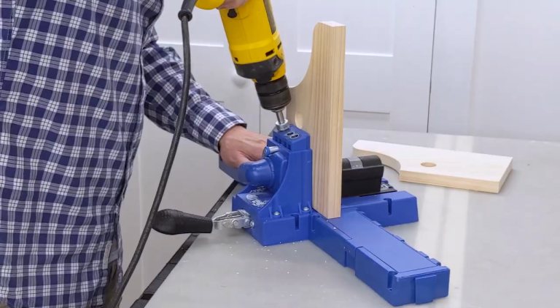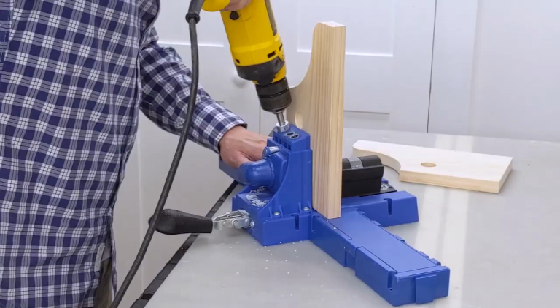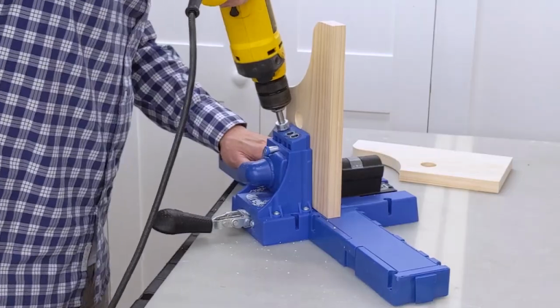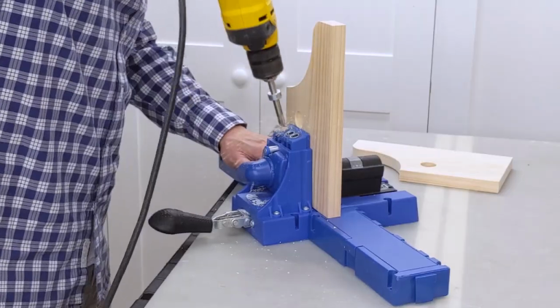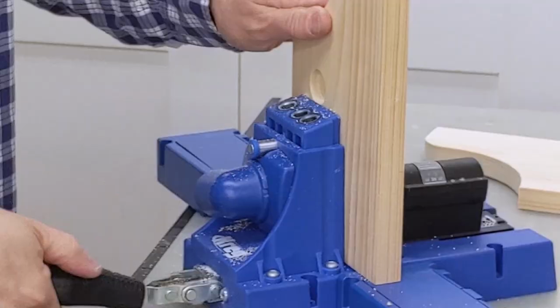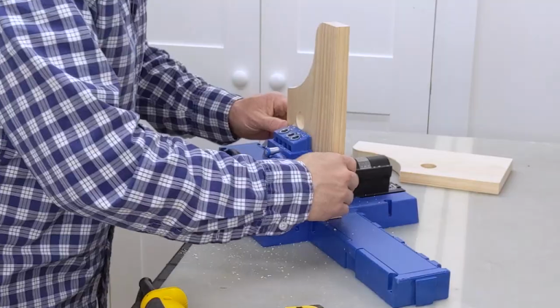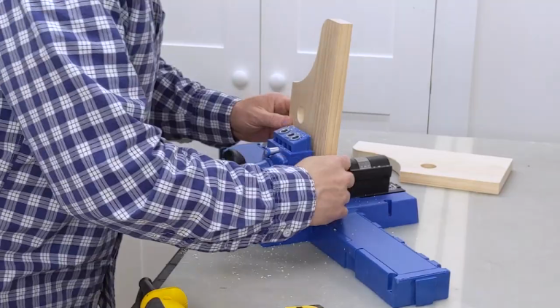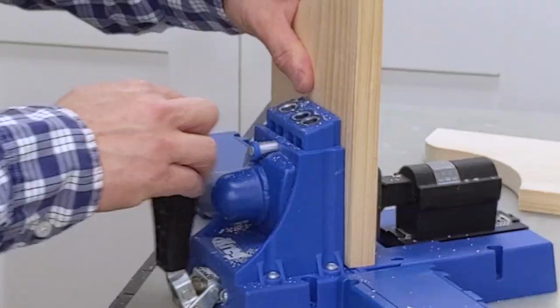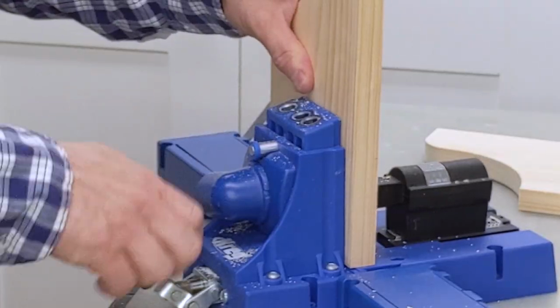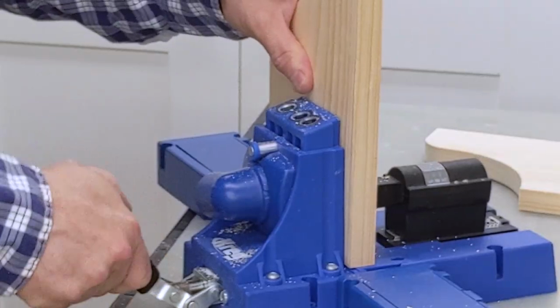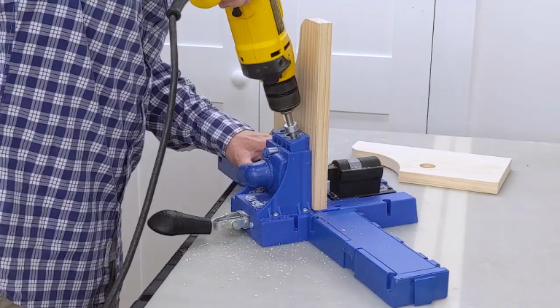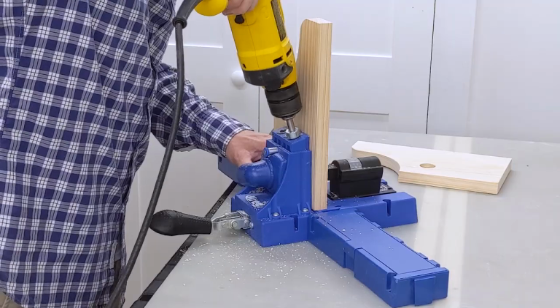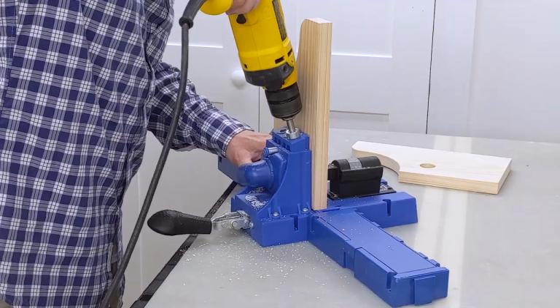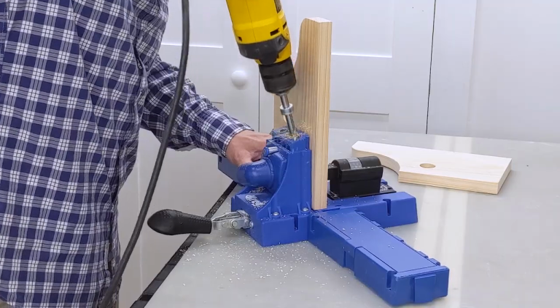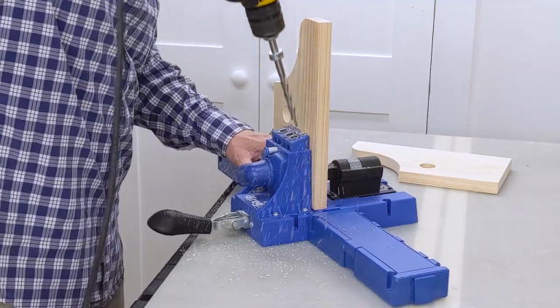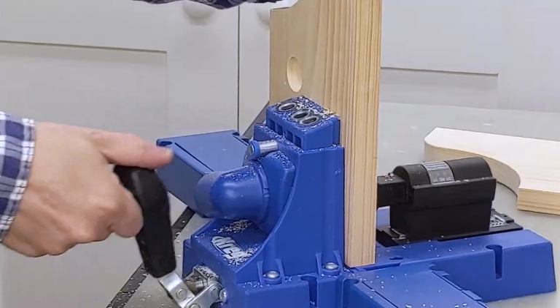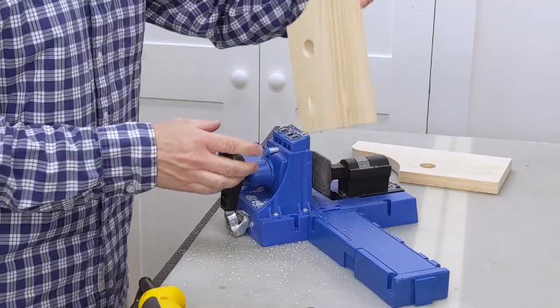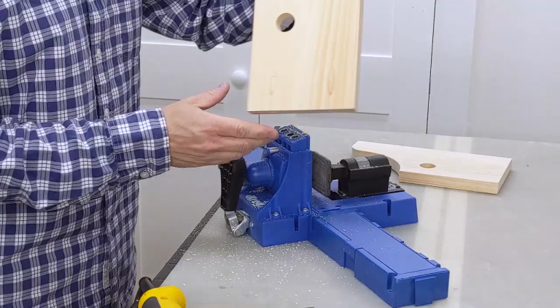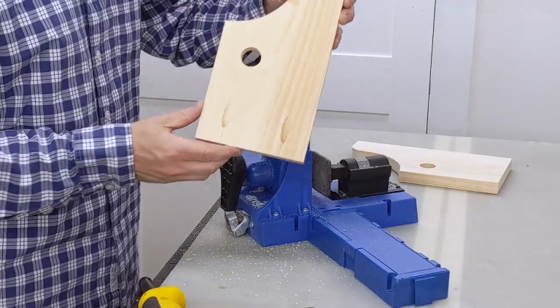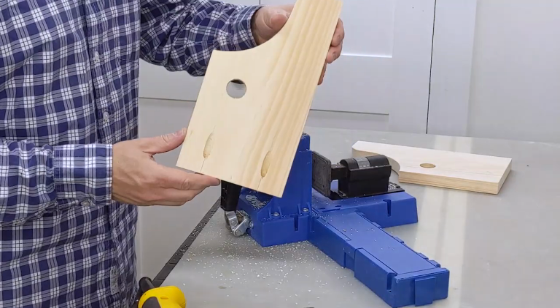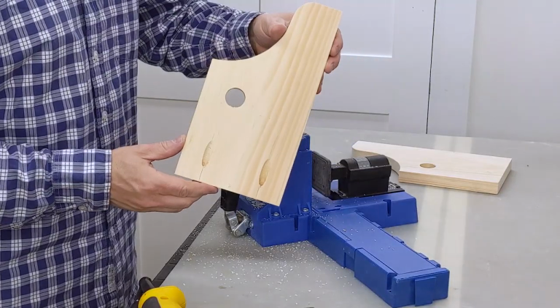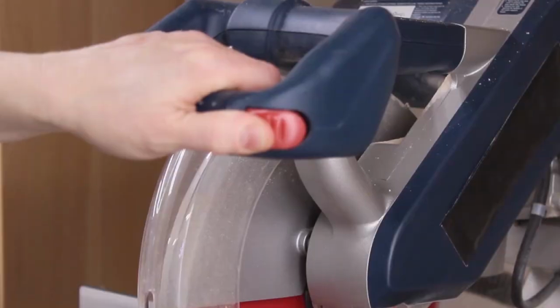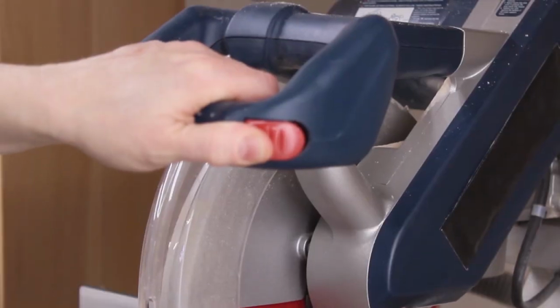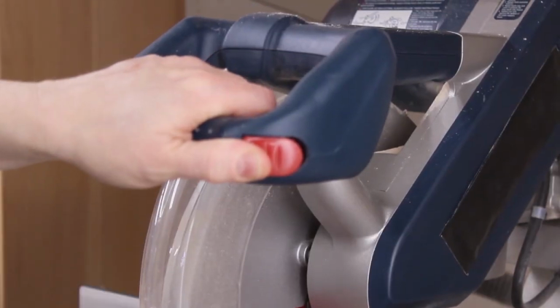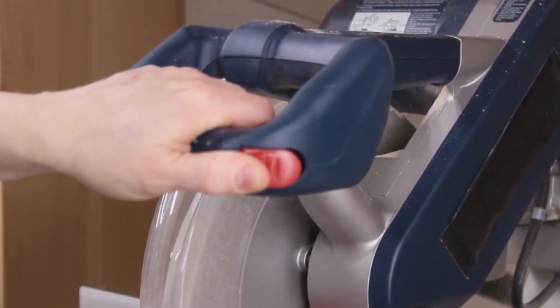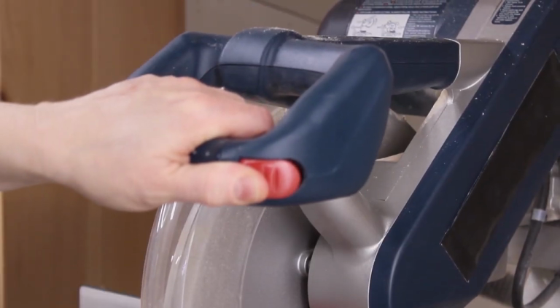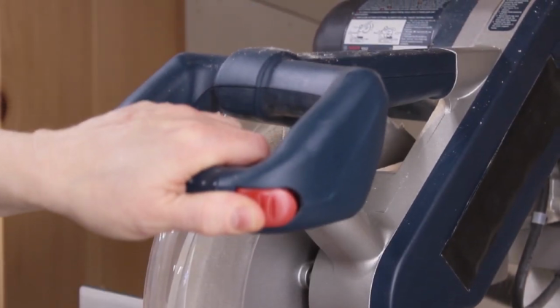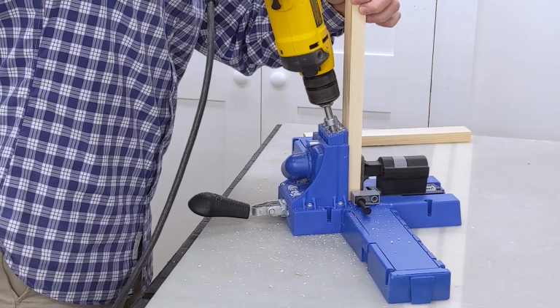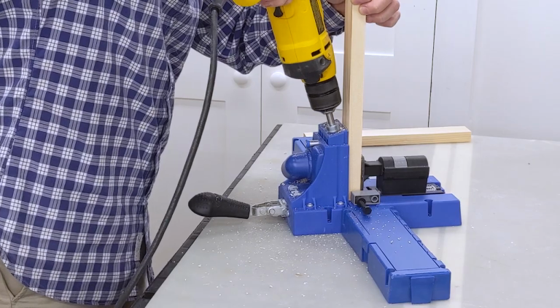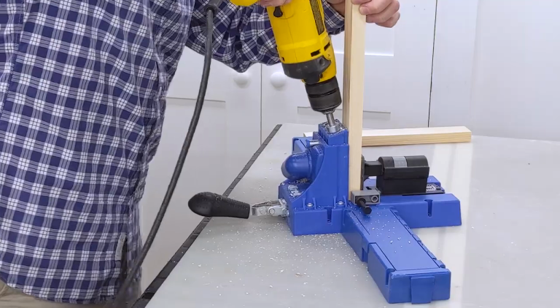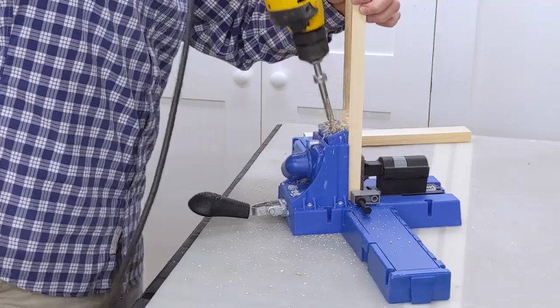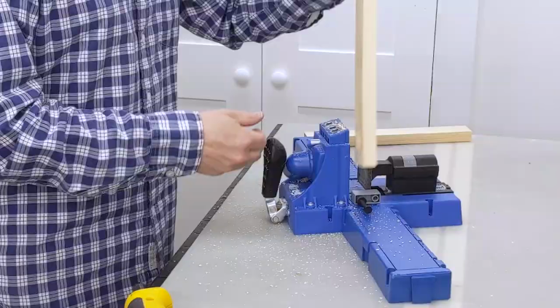Then I drilled pocket holes at the top of each piece. Be sure to make a right and left side. I cut the rails and drilled pocket holes in each end.